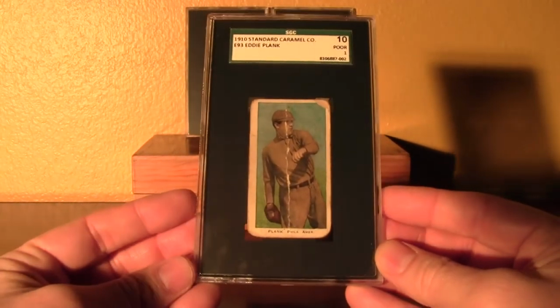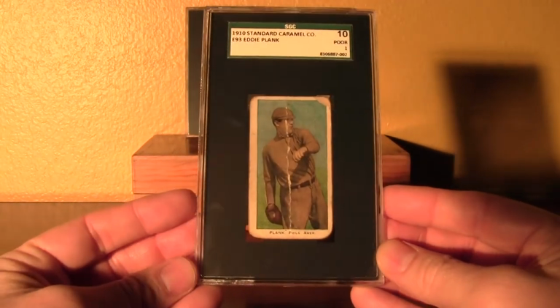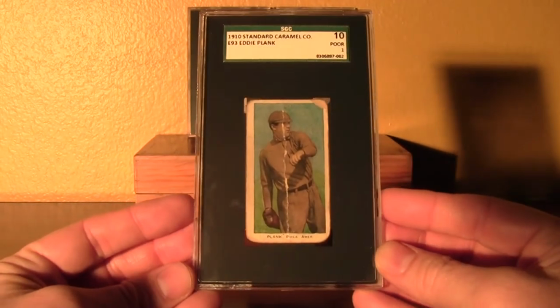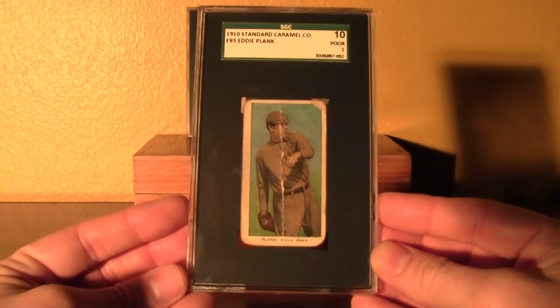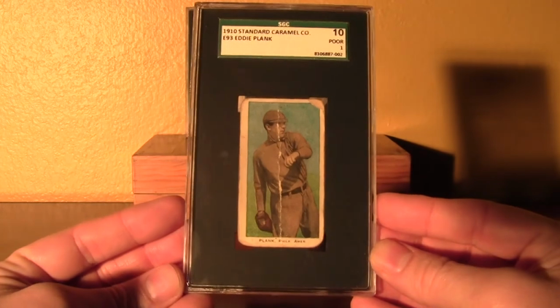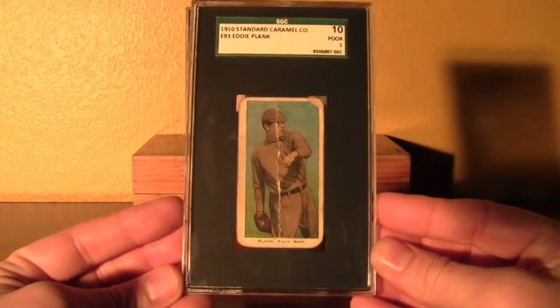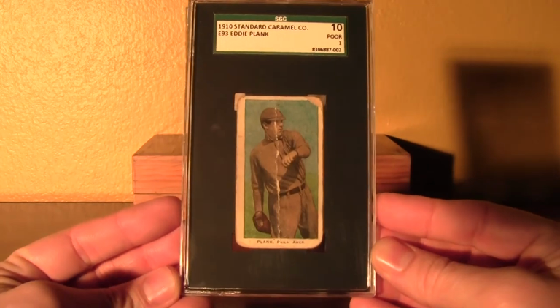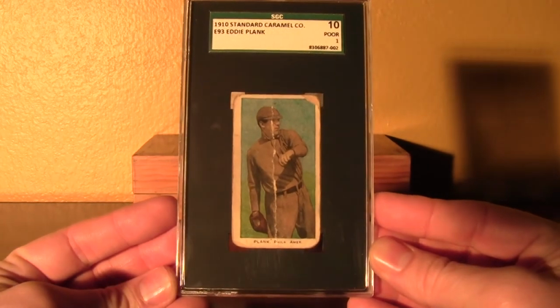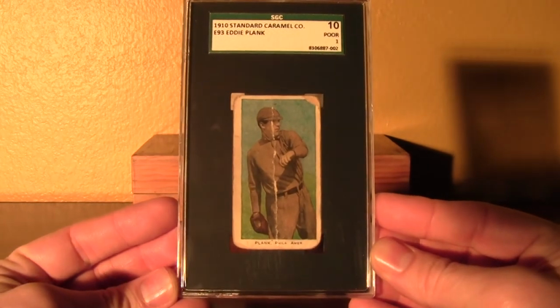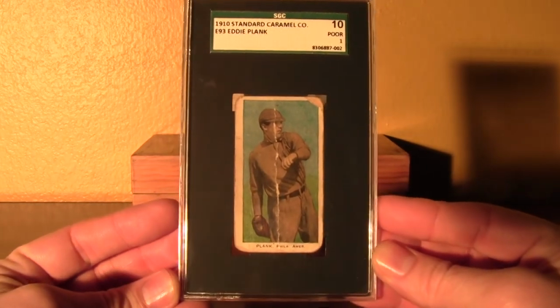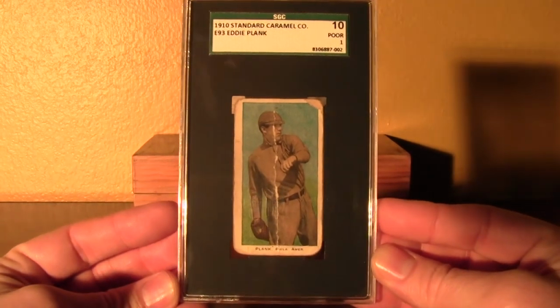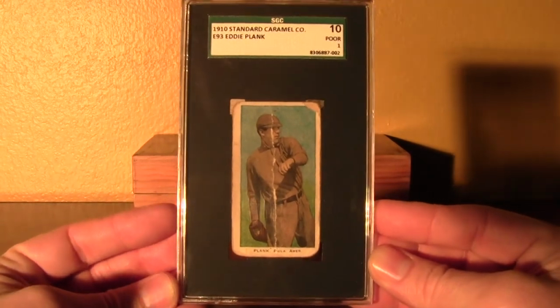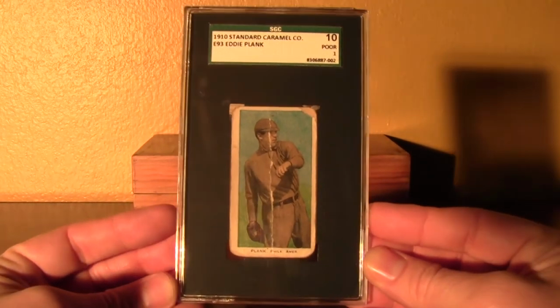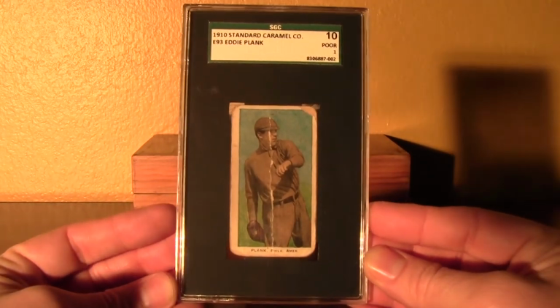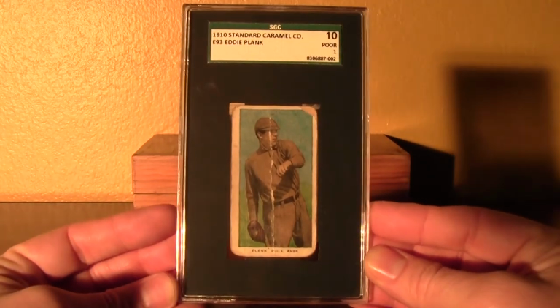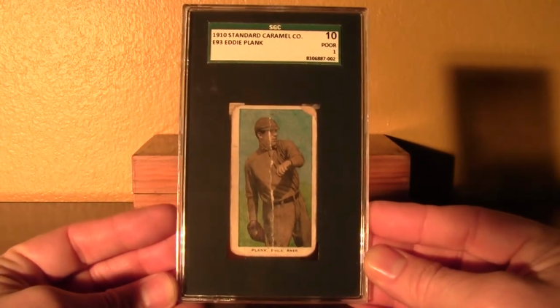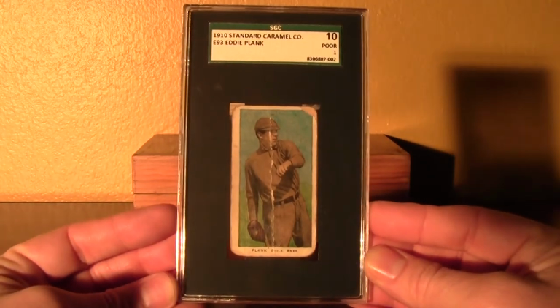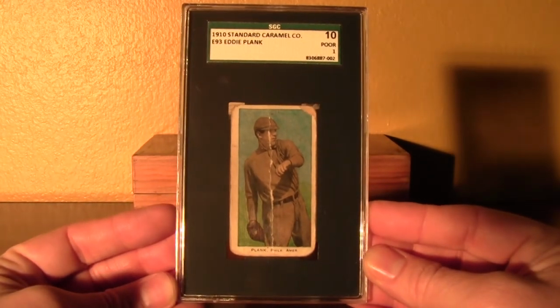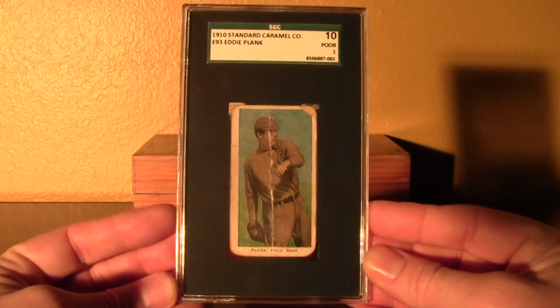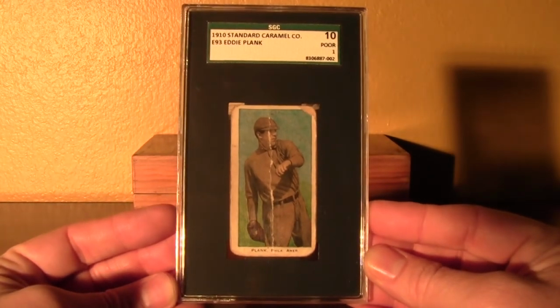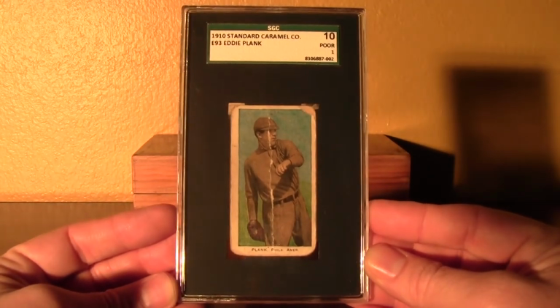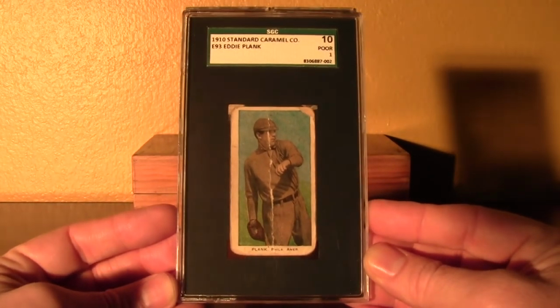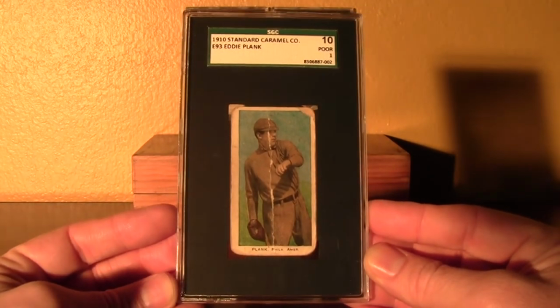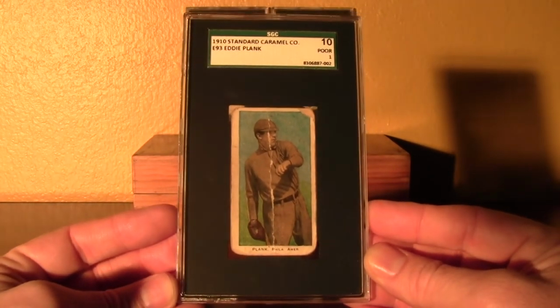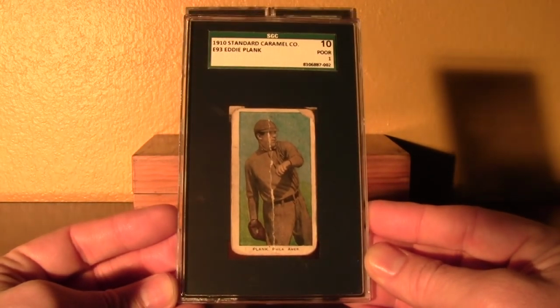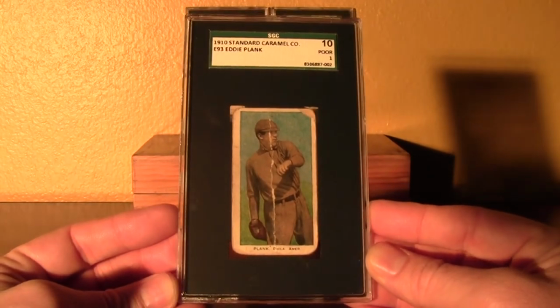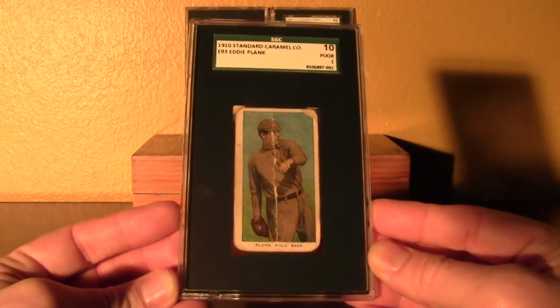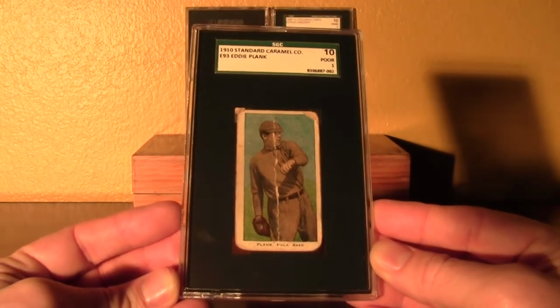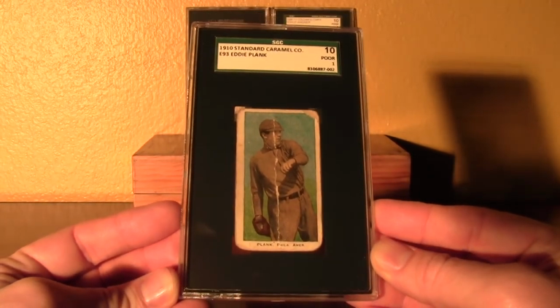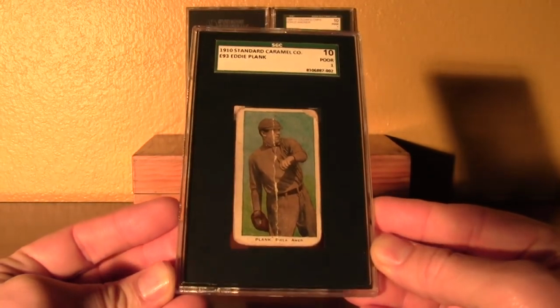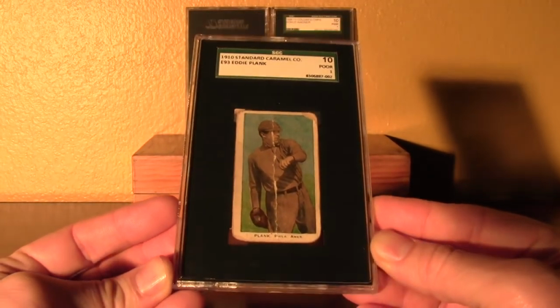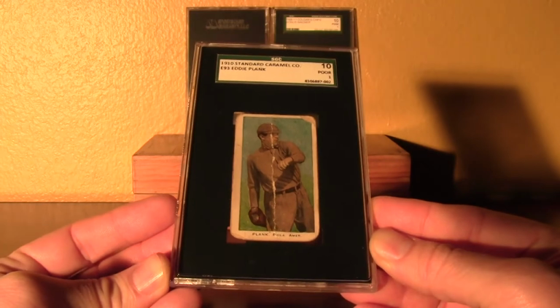Really nice. Tough to find. E93, Eddie Plank.